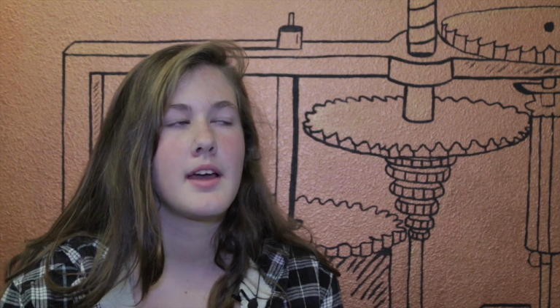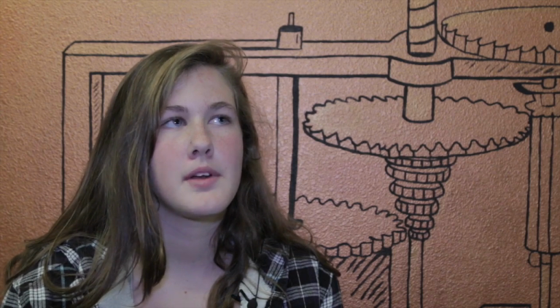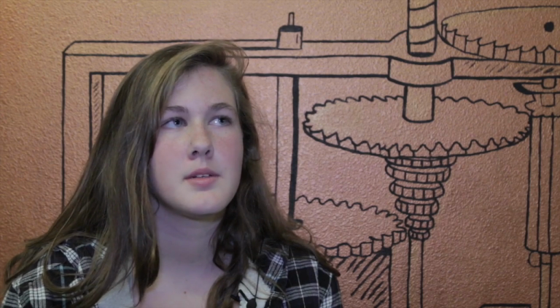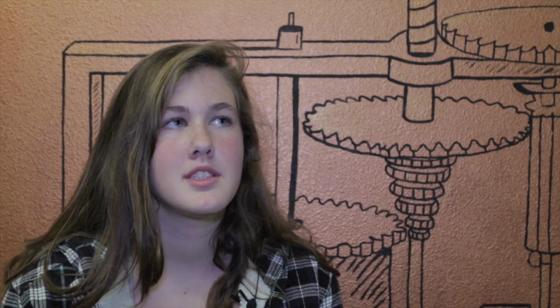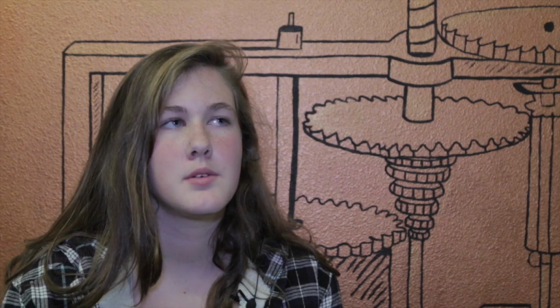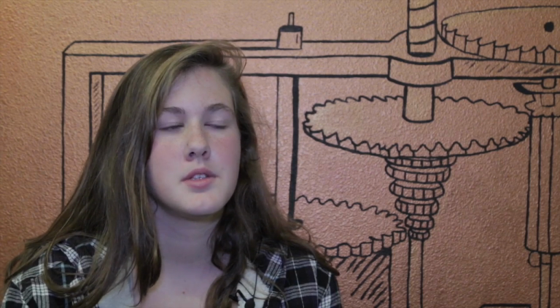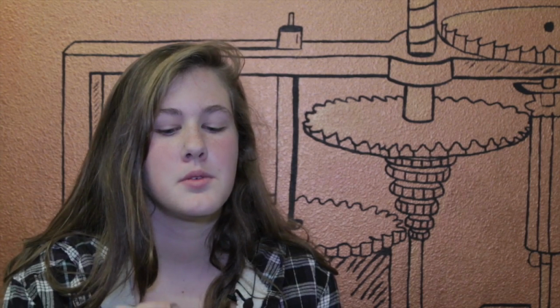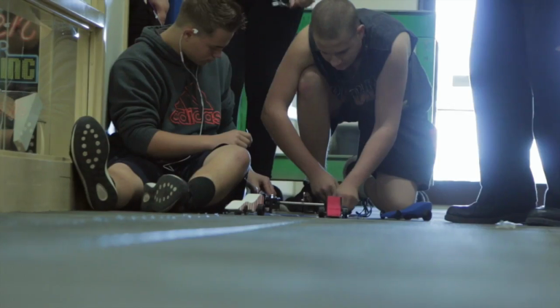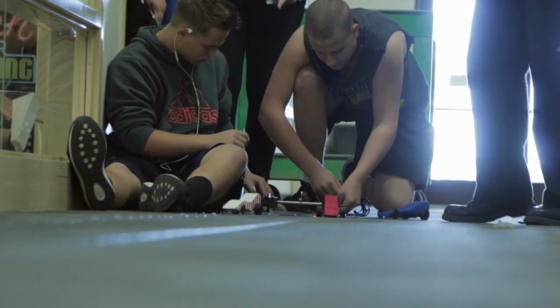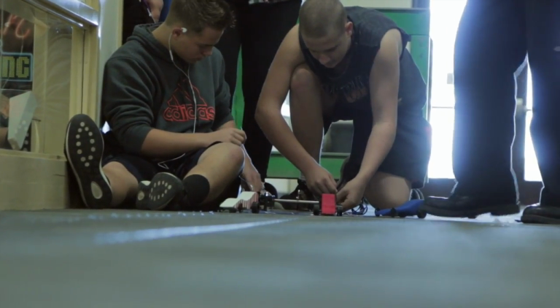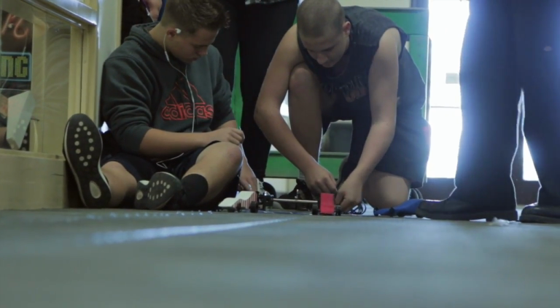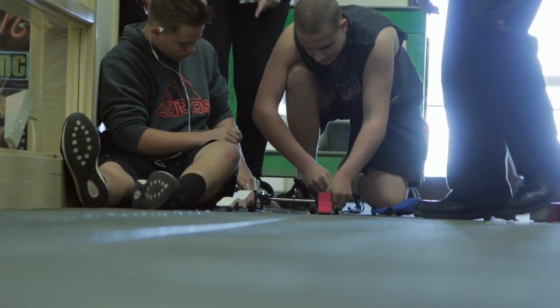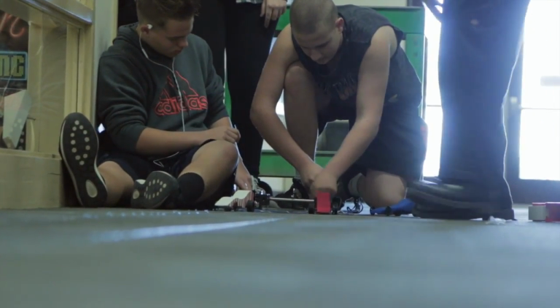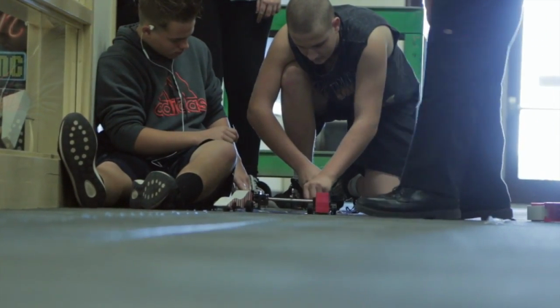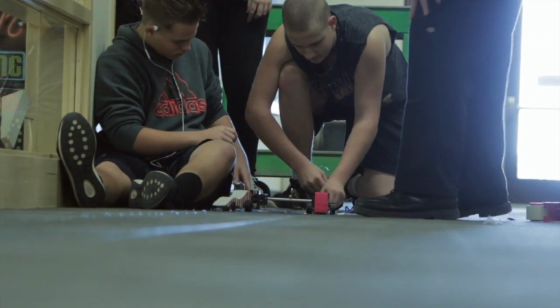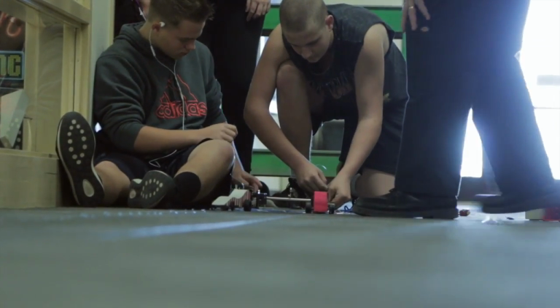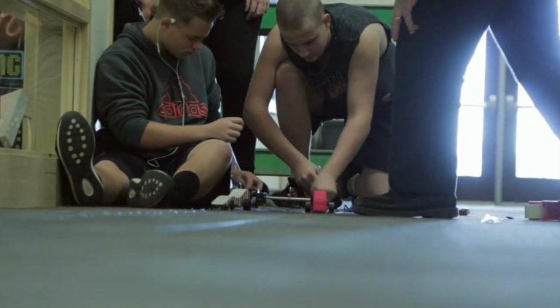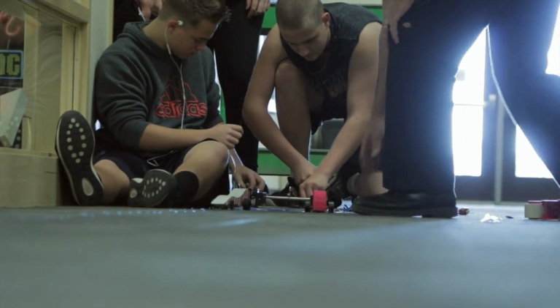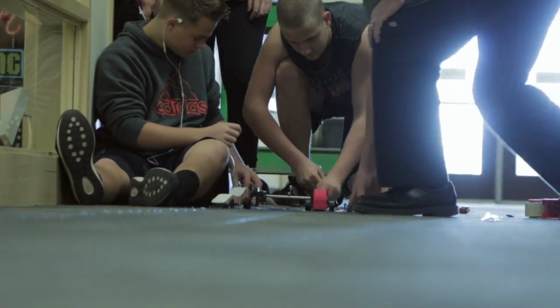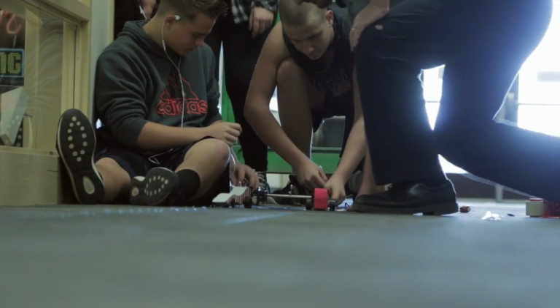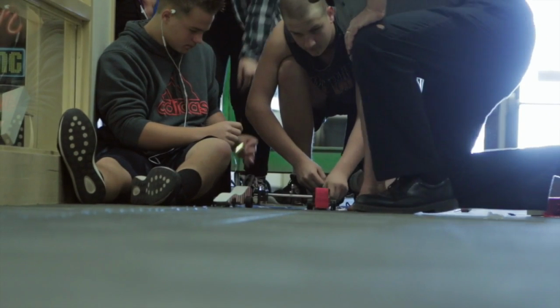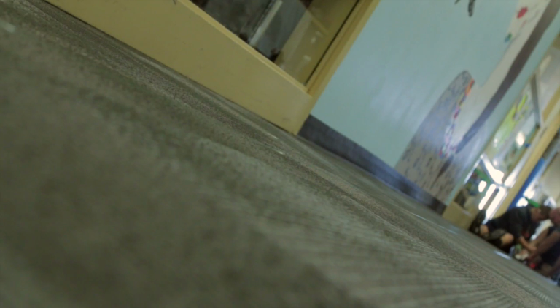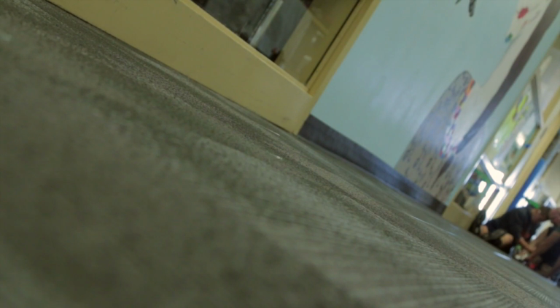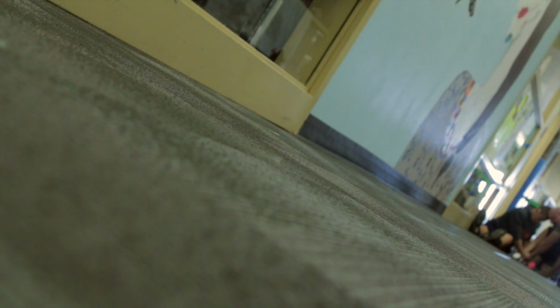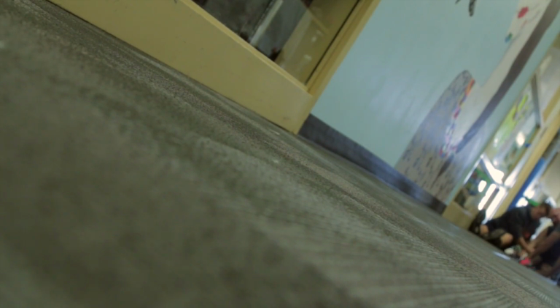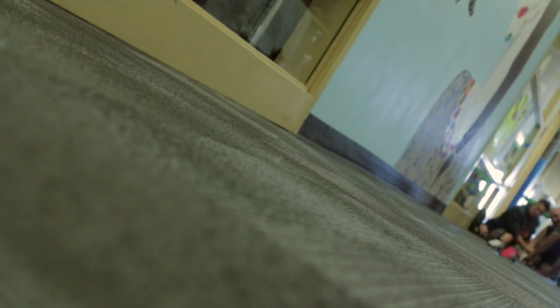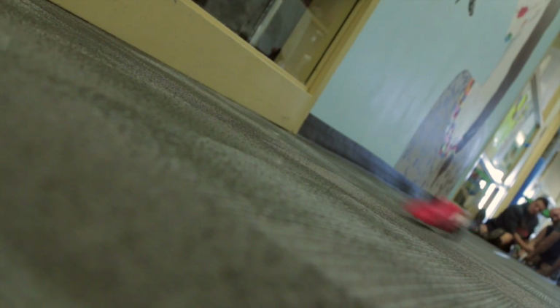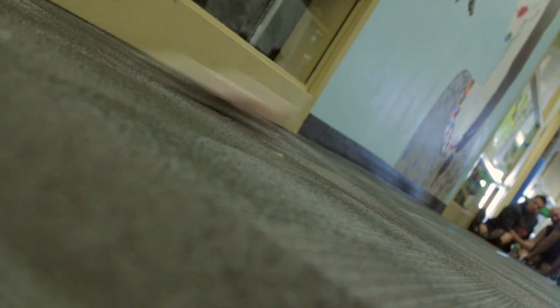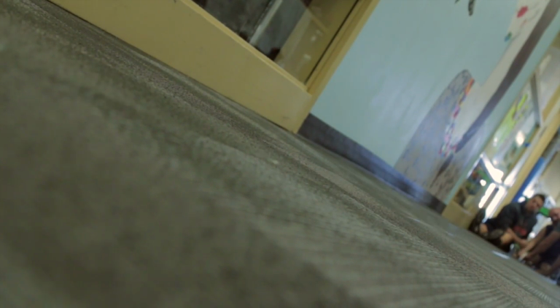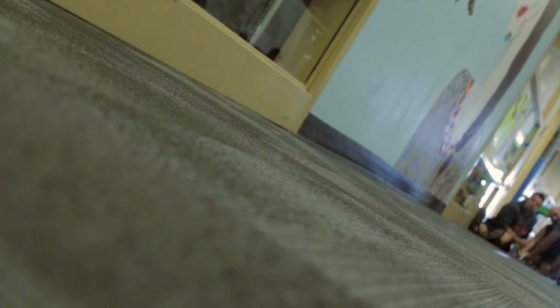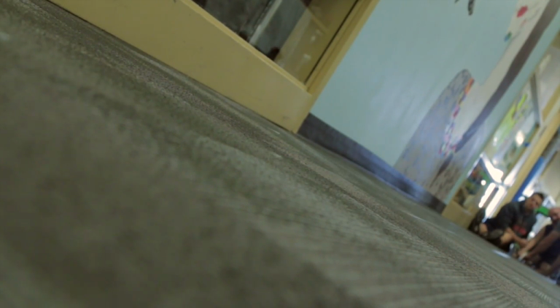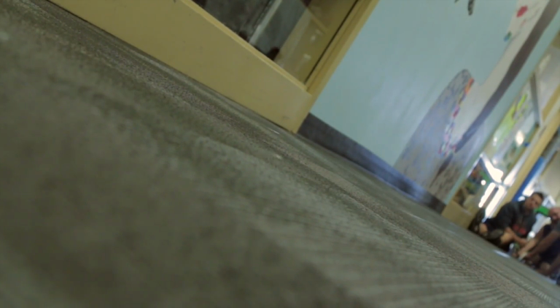Then we had to race them with CO2. Some of the students, like sophomore Nathan Chan, enjoyed how hands-on and creative the project was for them.